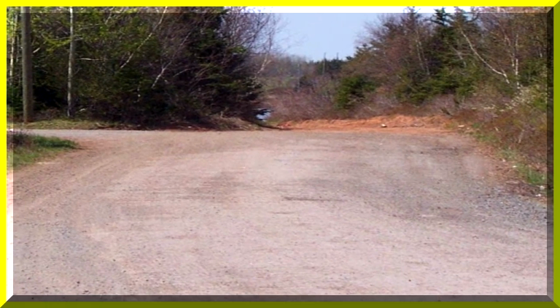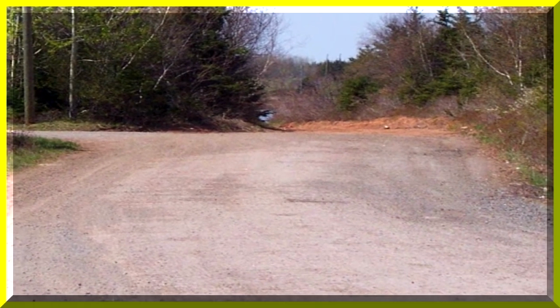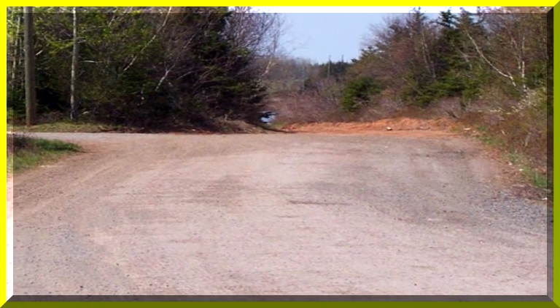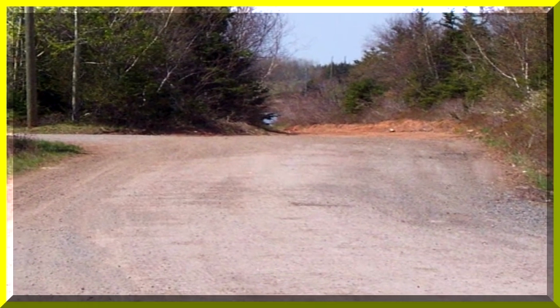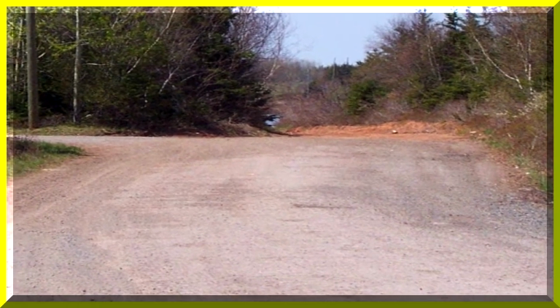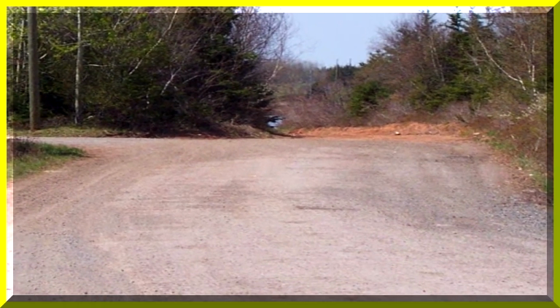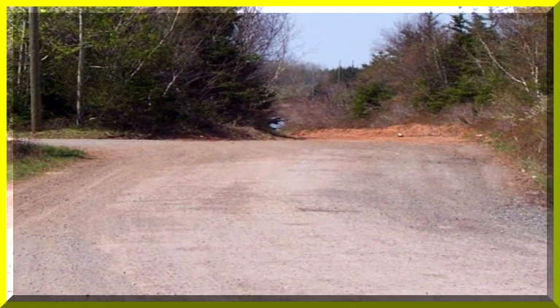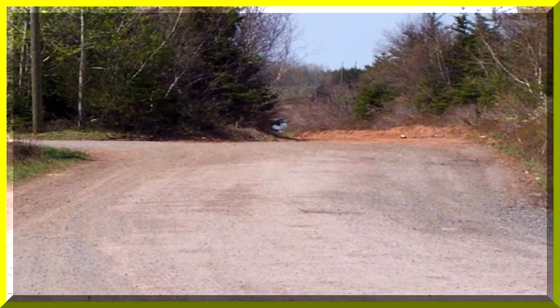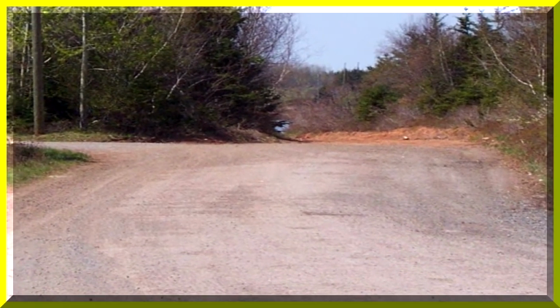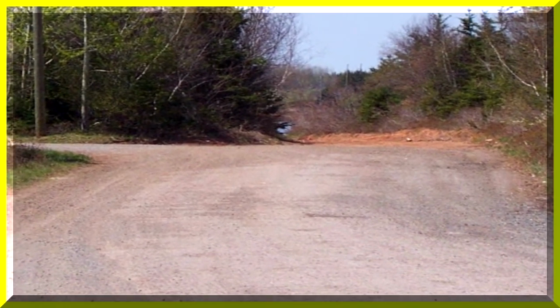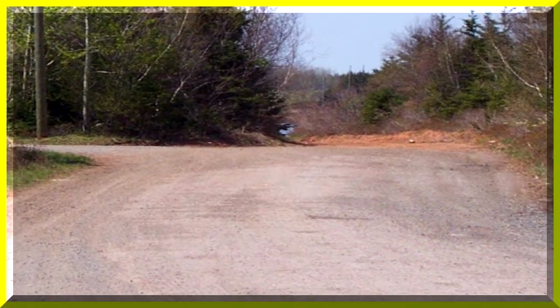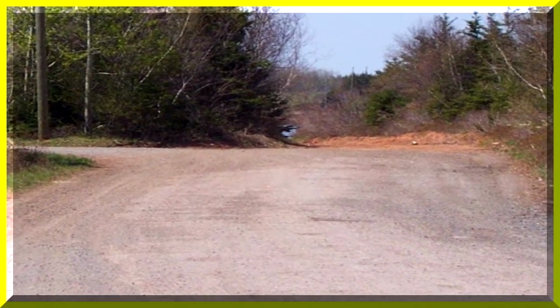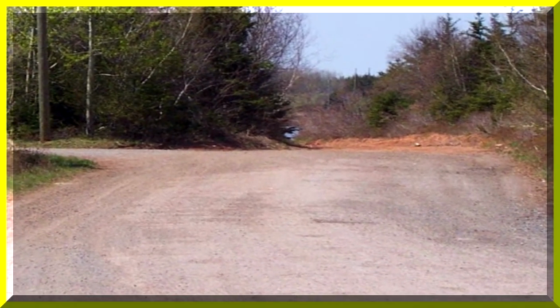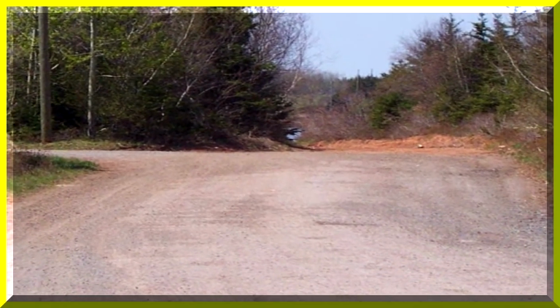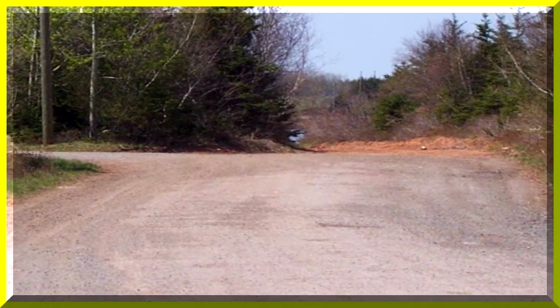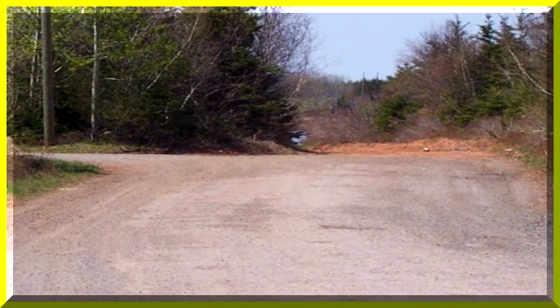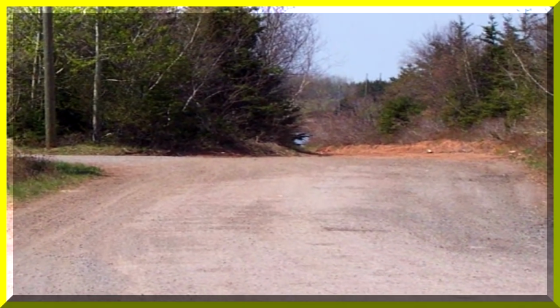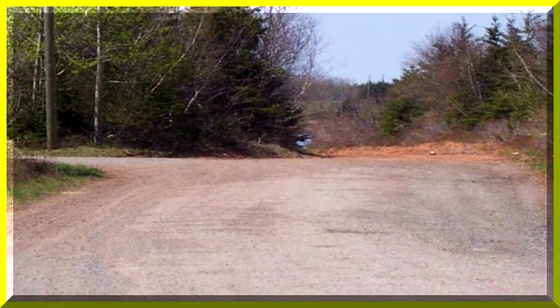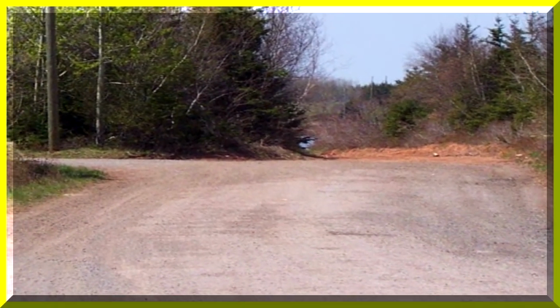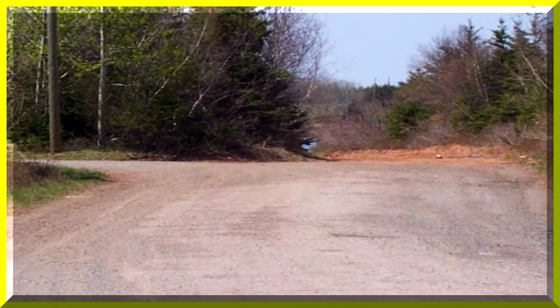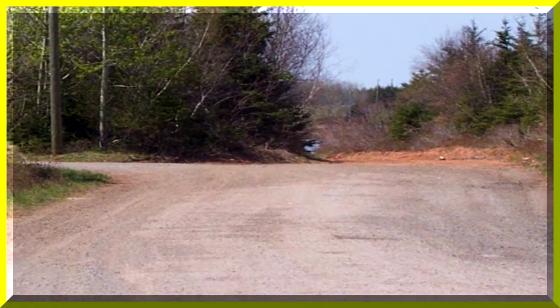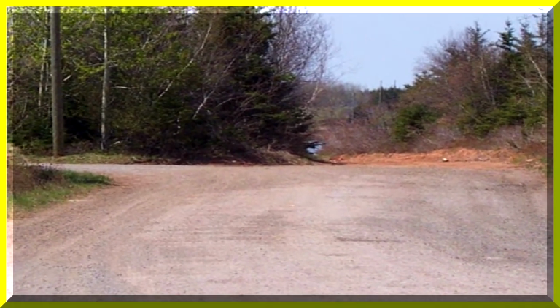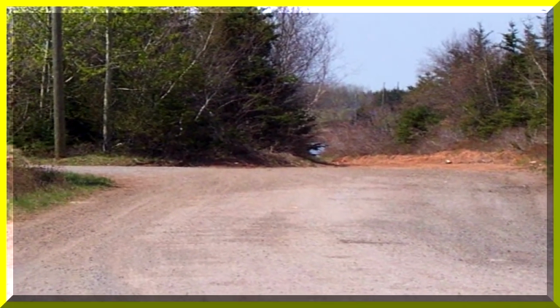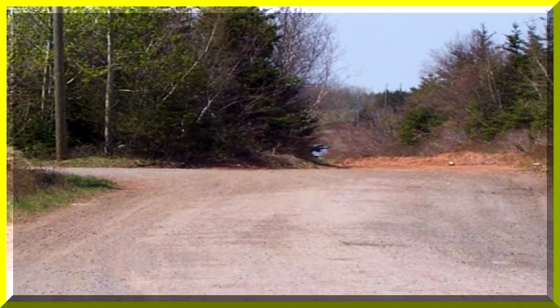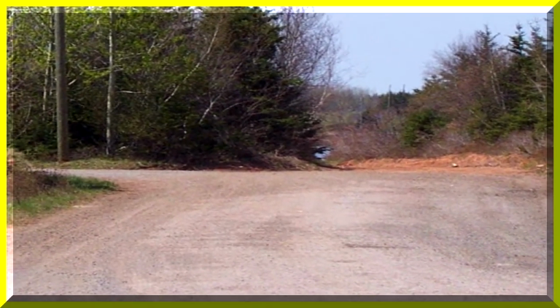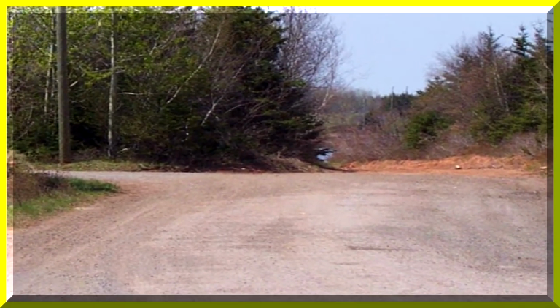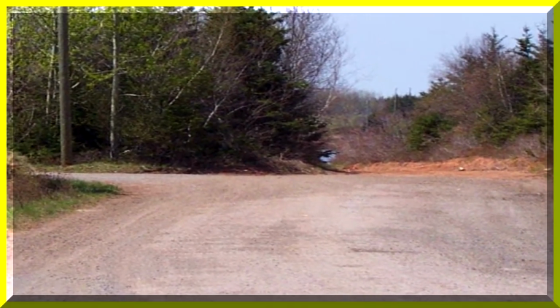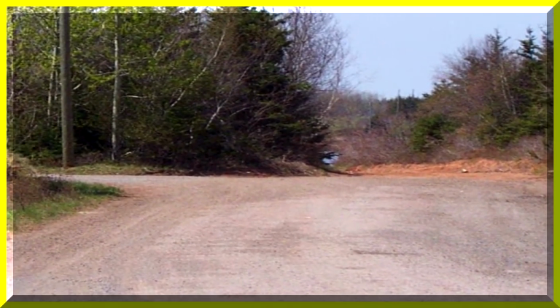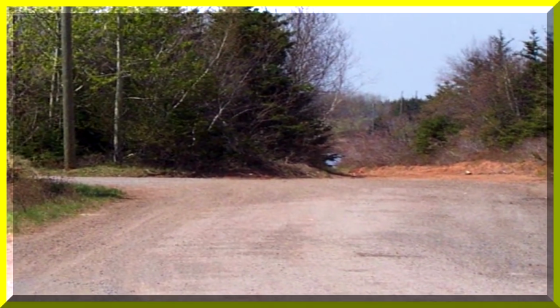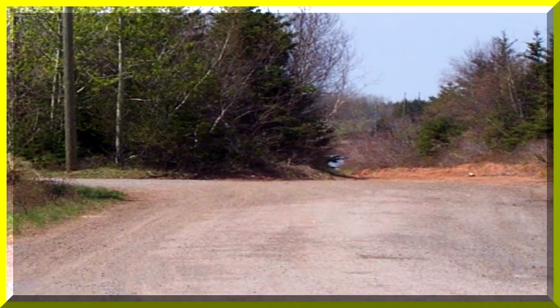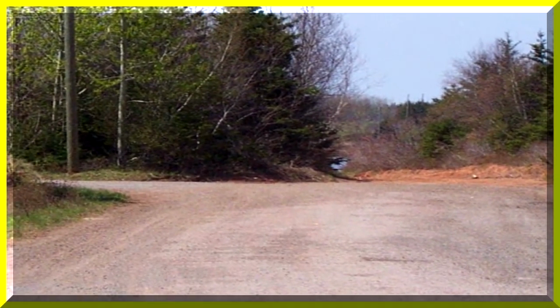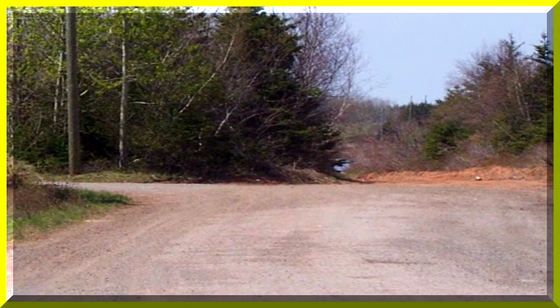The road to Red Dog Harbor is gravel and quite rural.